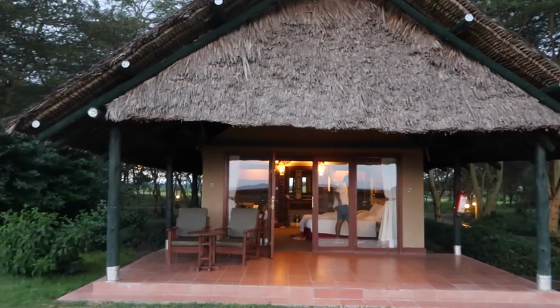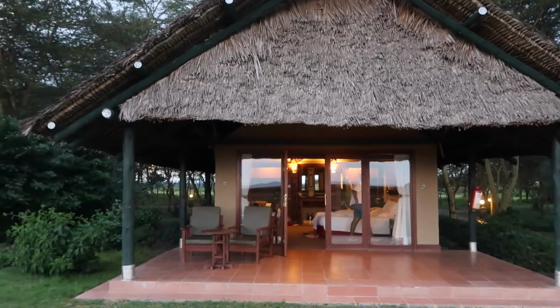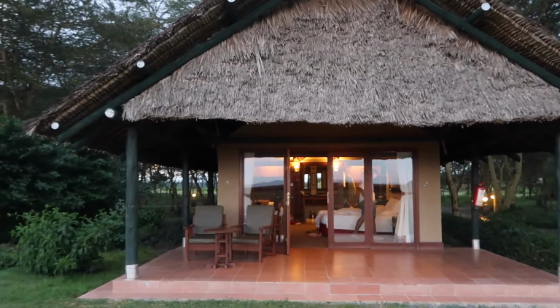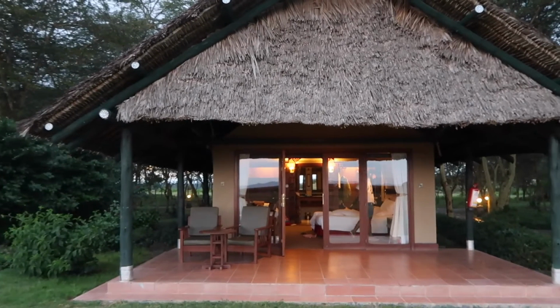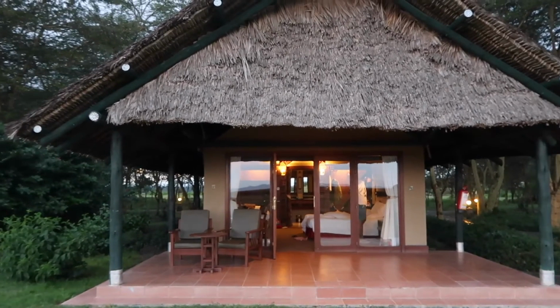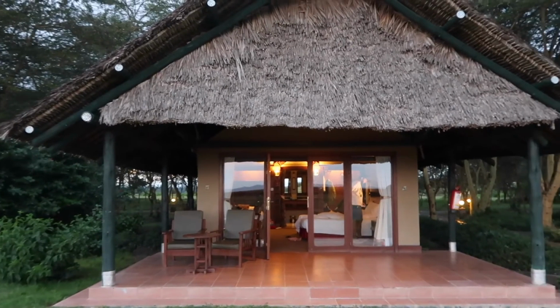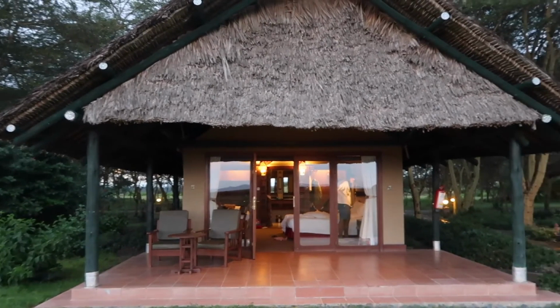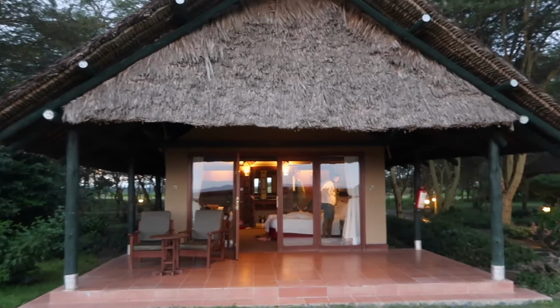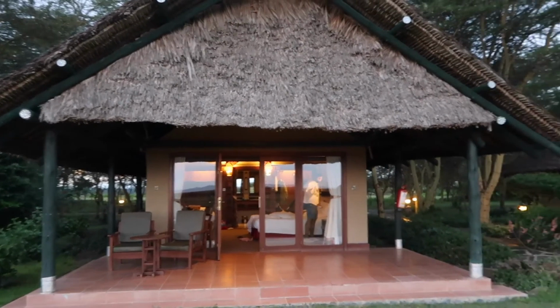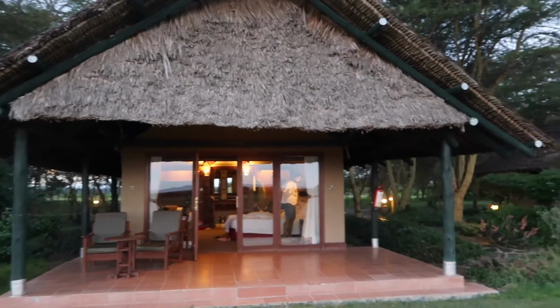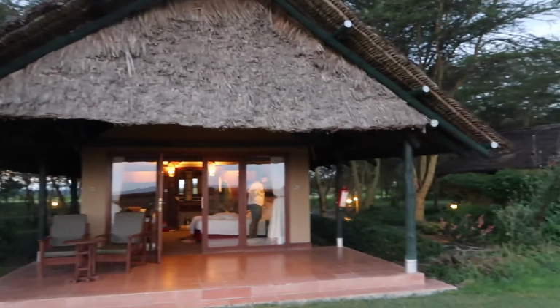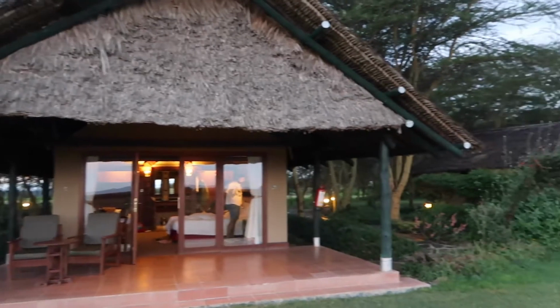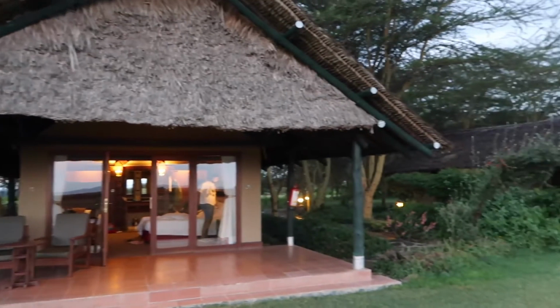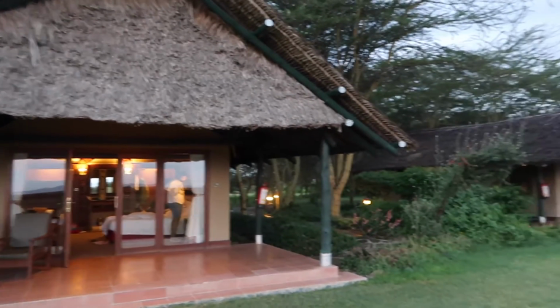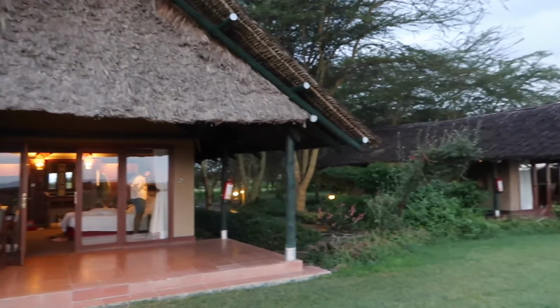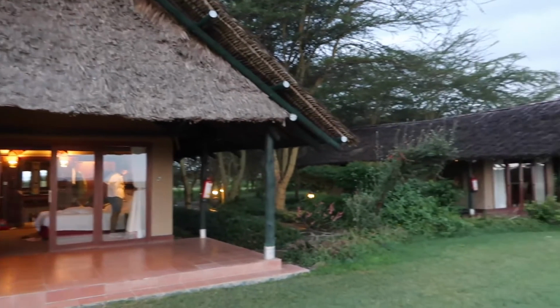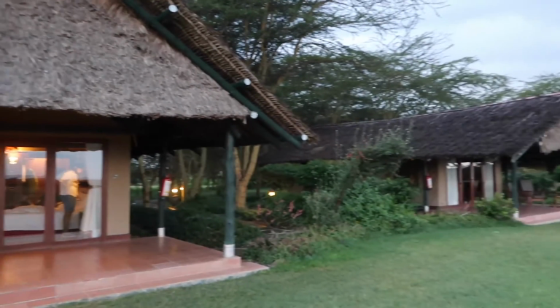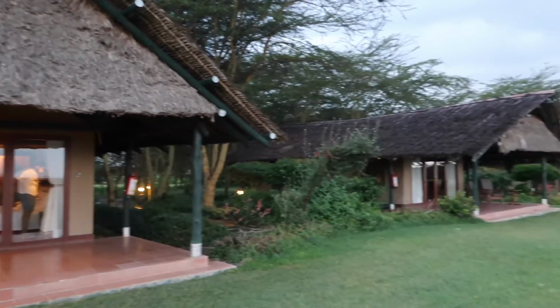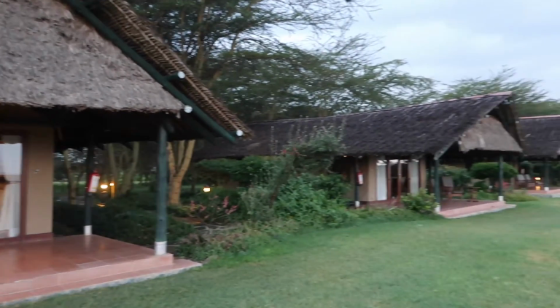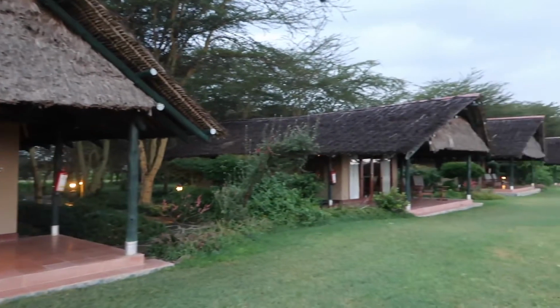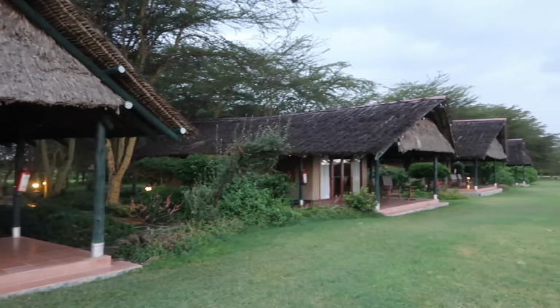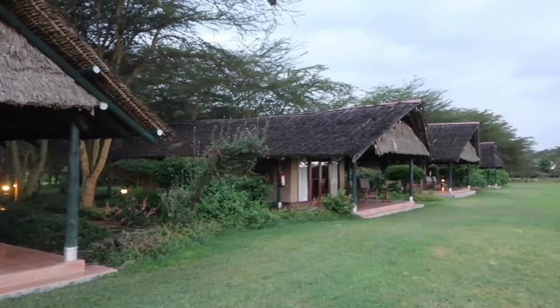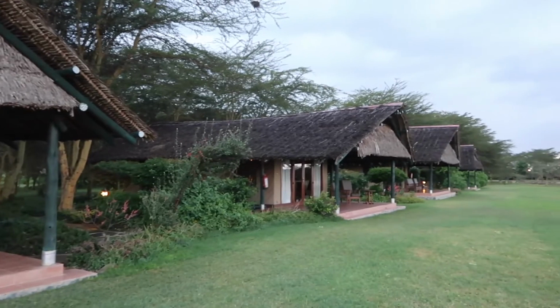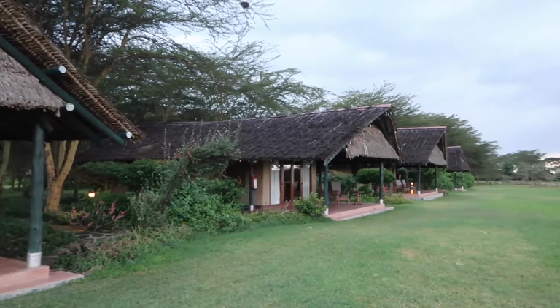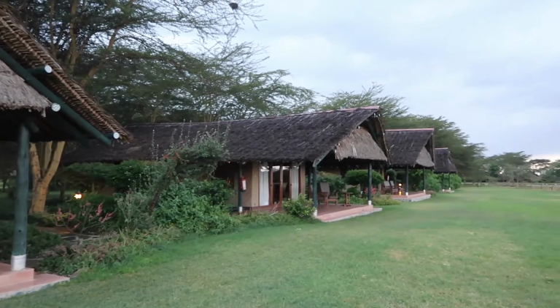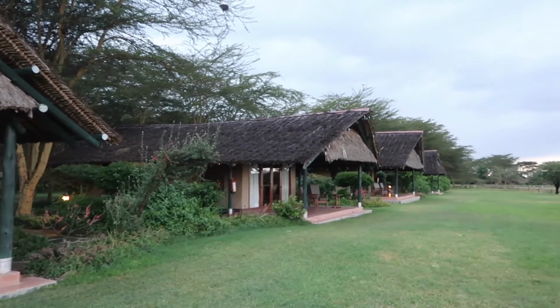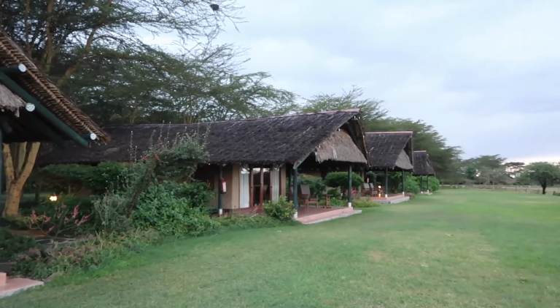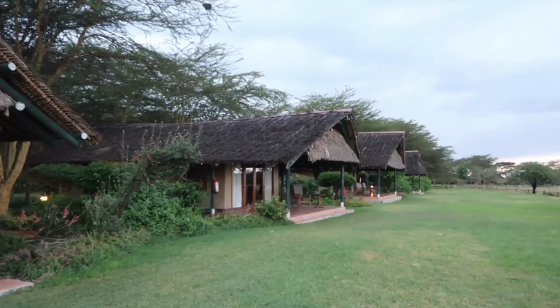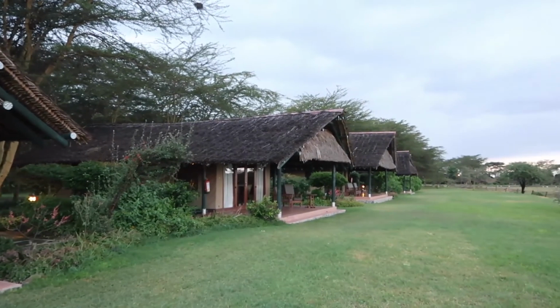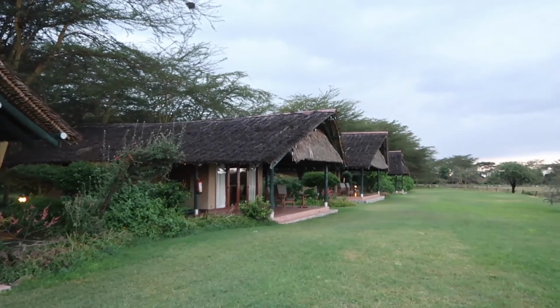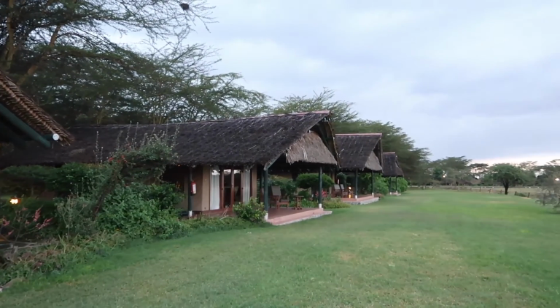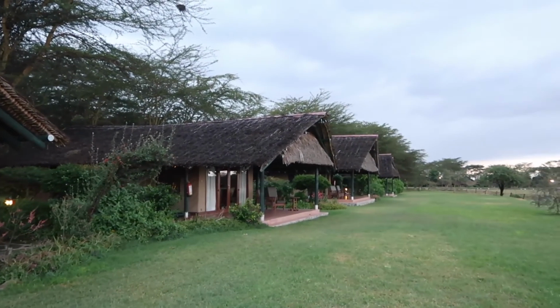That's how the tent looks from the front — just all of these tents lined up.